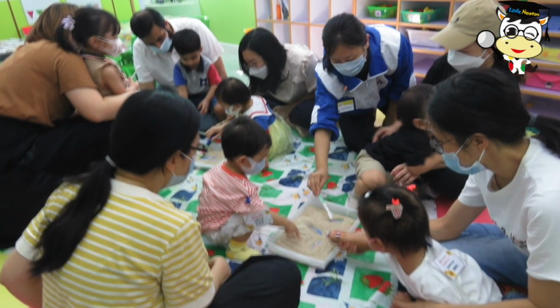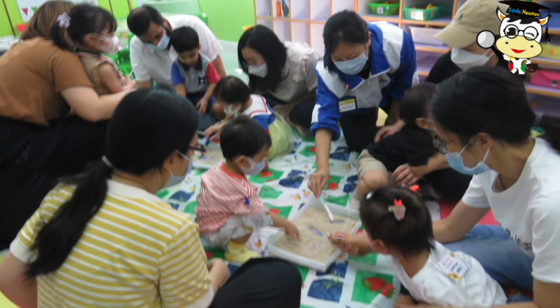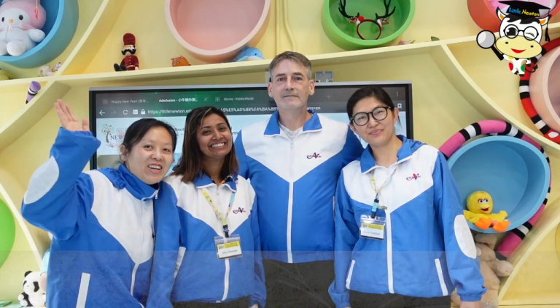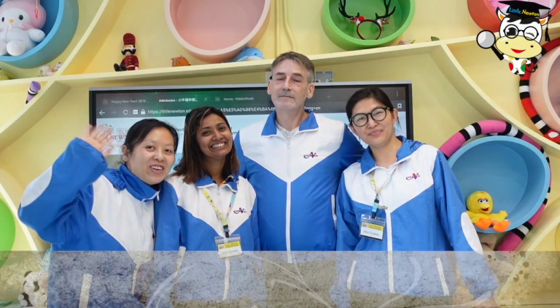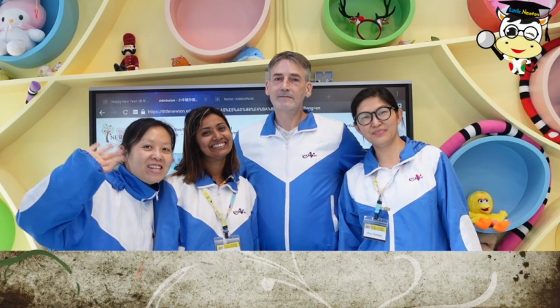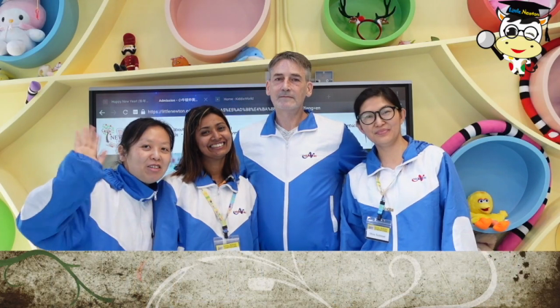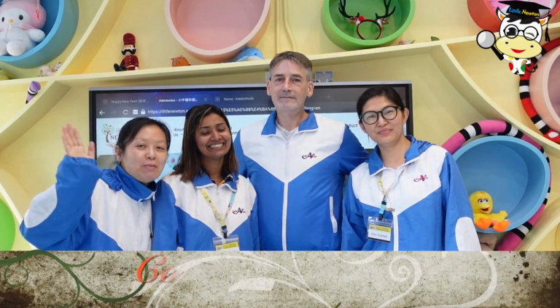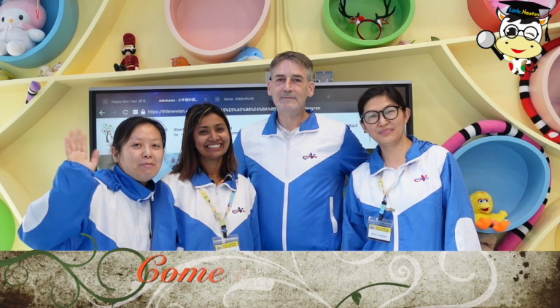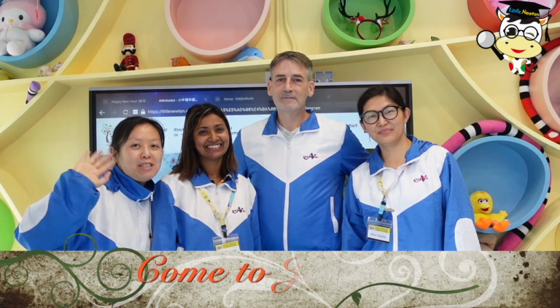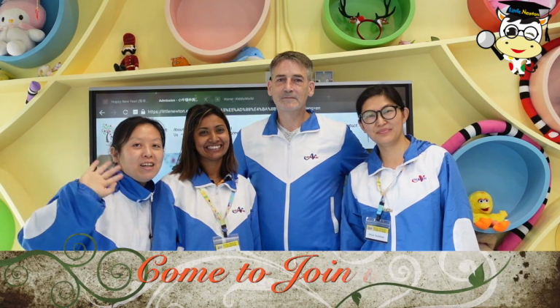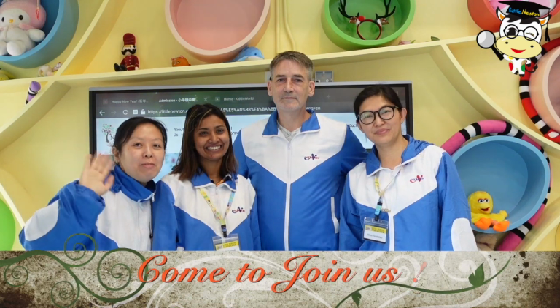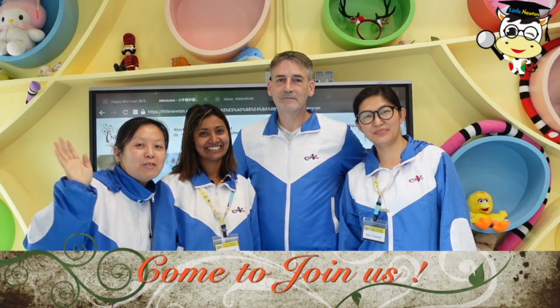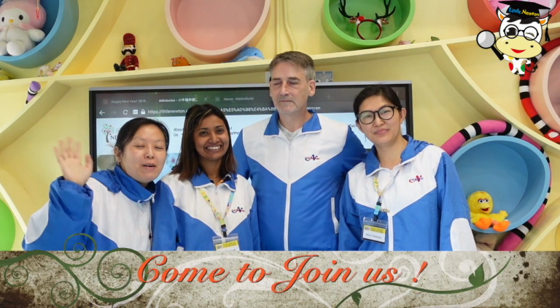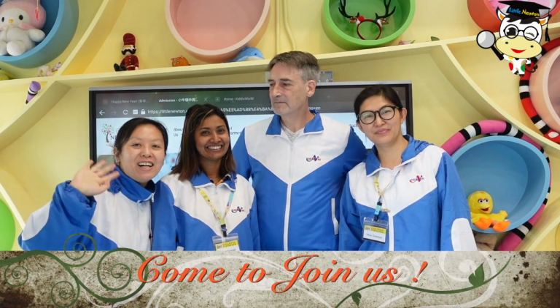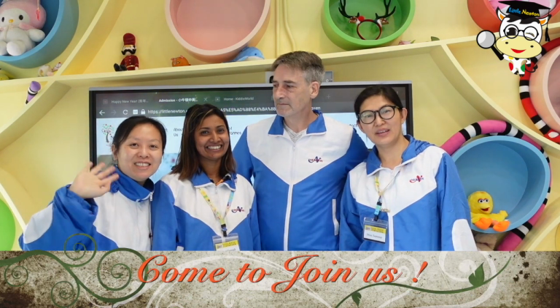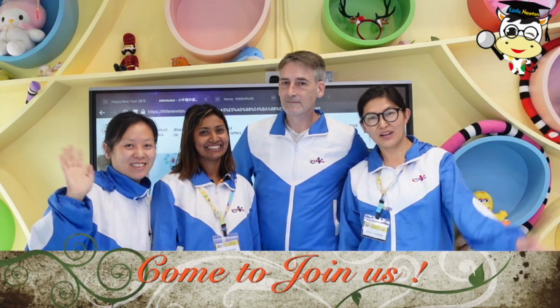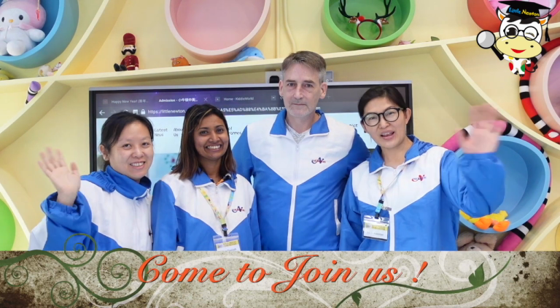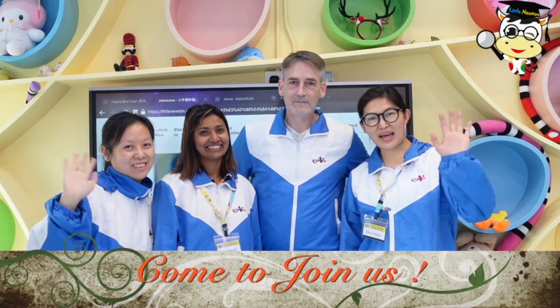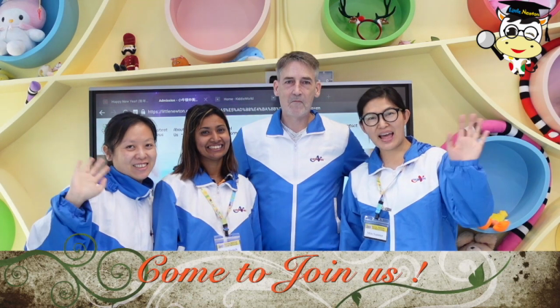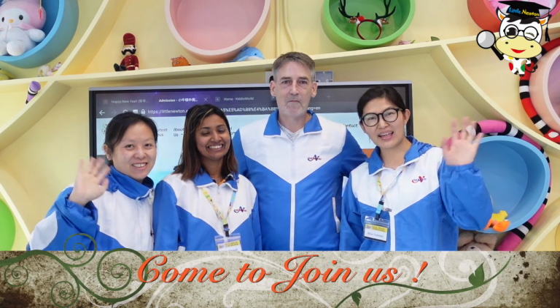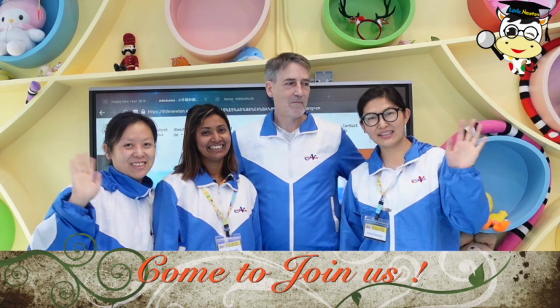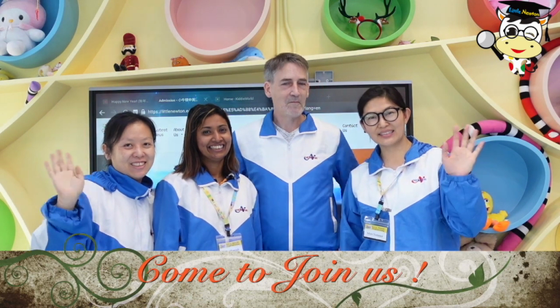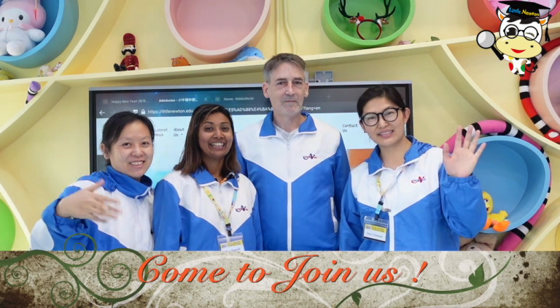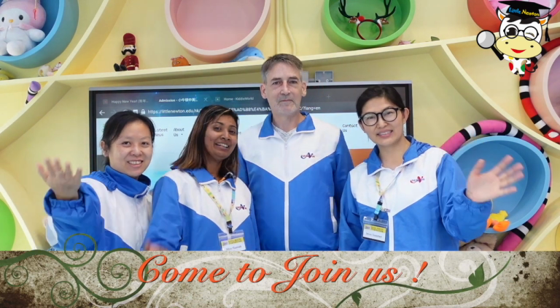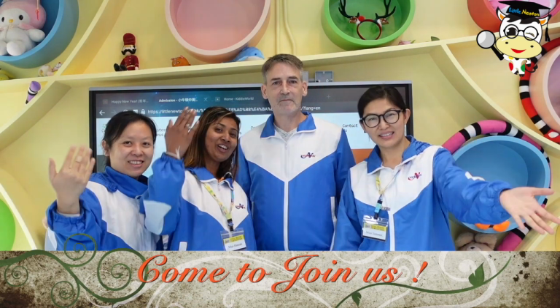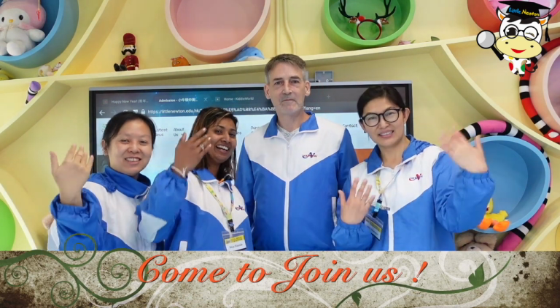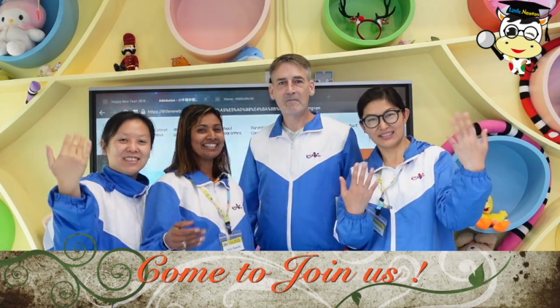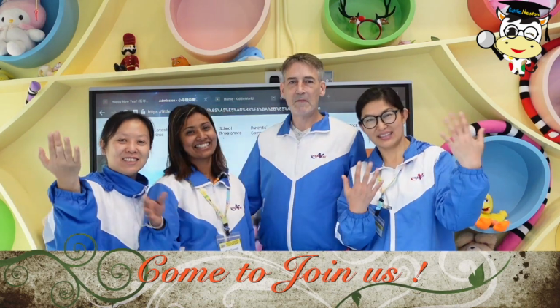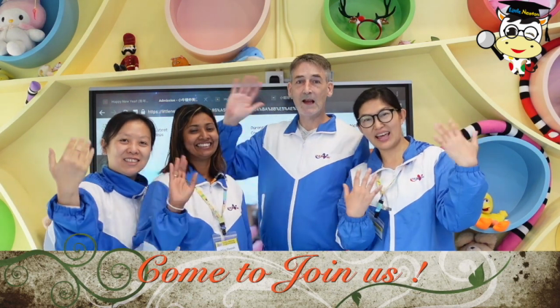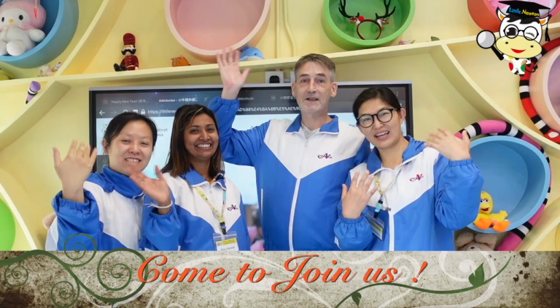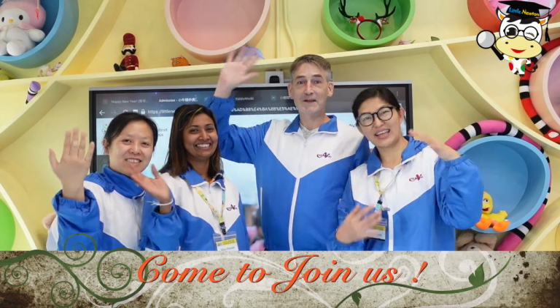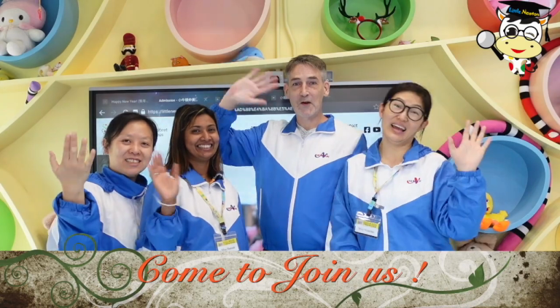Please join us in our Messy Play and playgroup. Let's go! Come on and try this! See you soon!